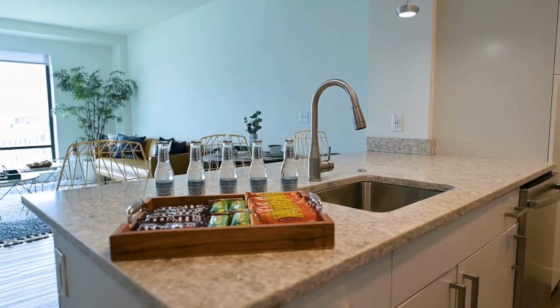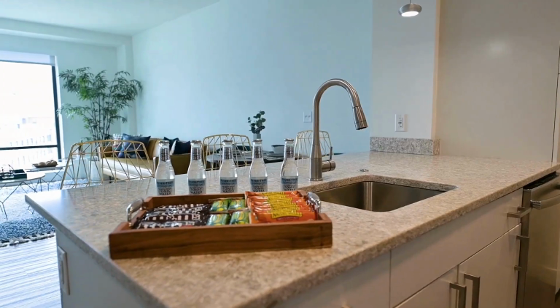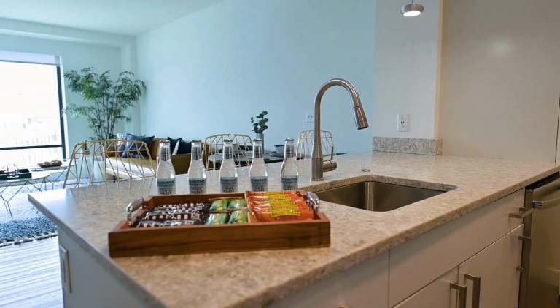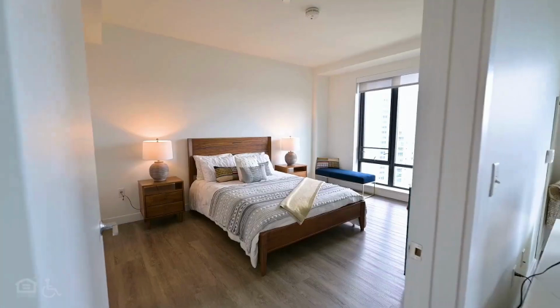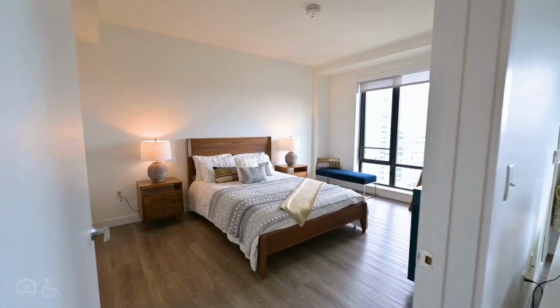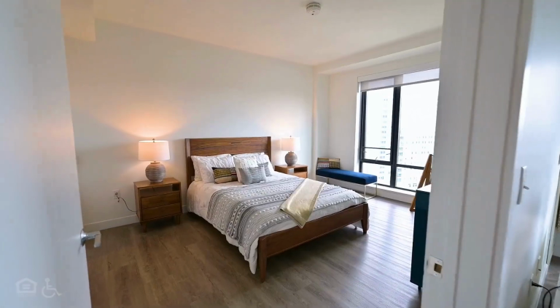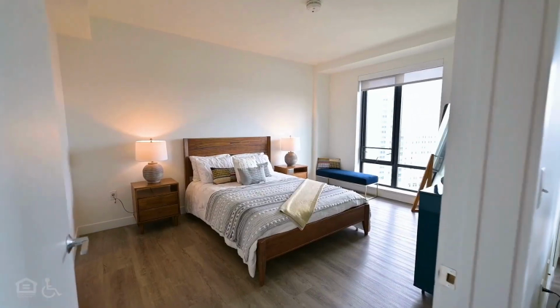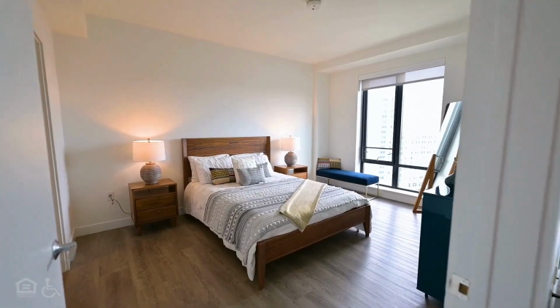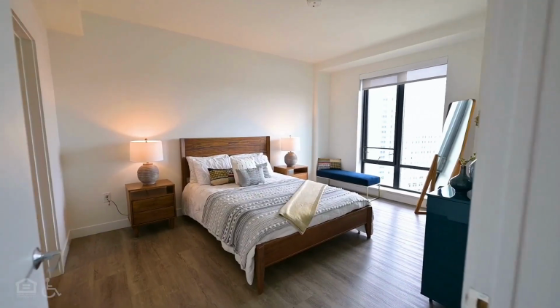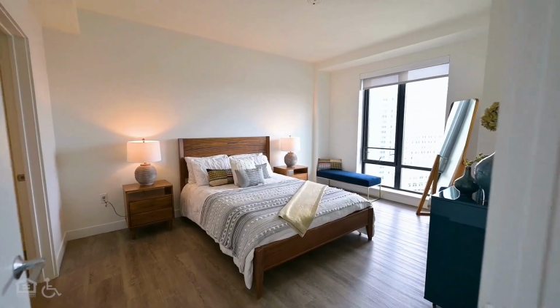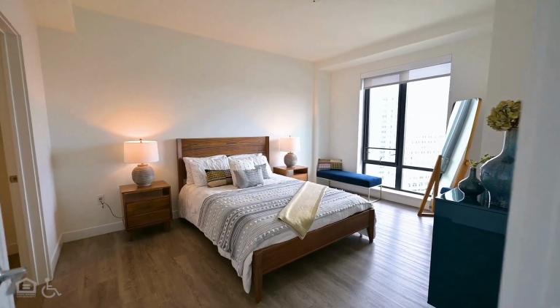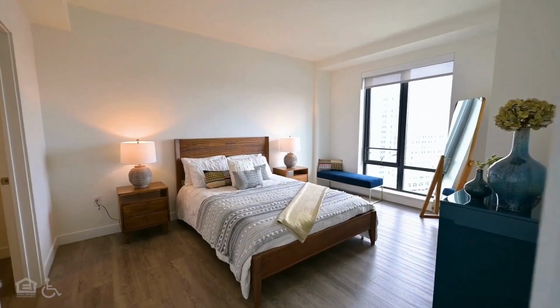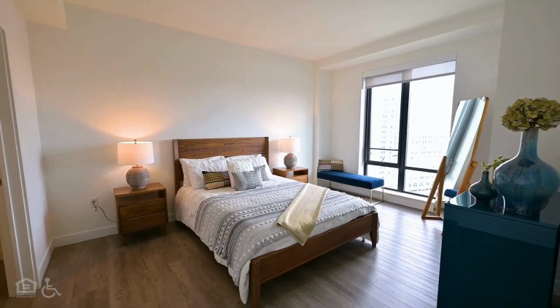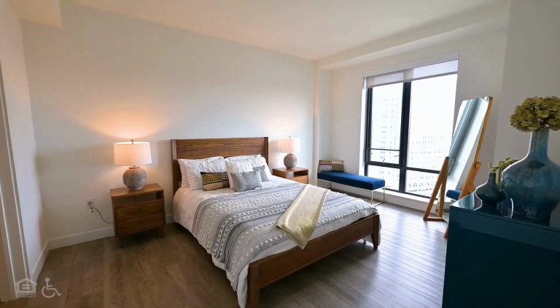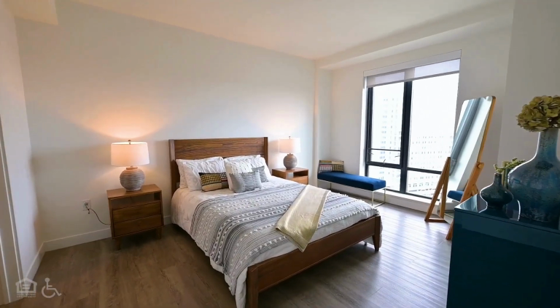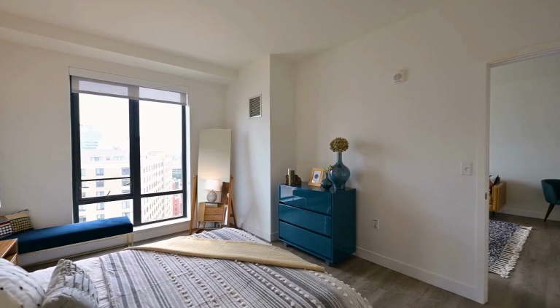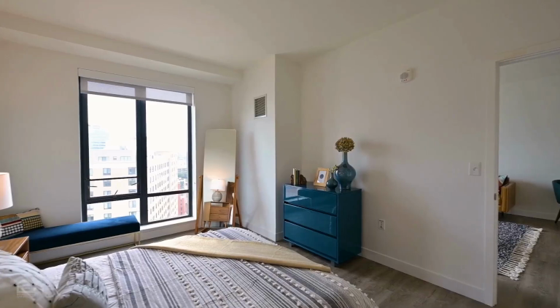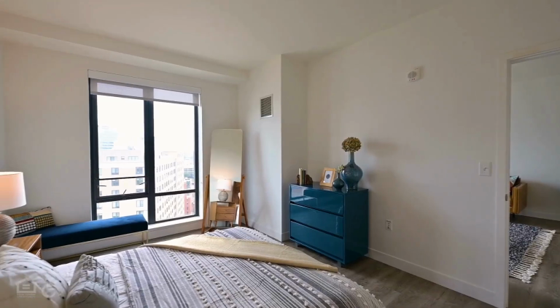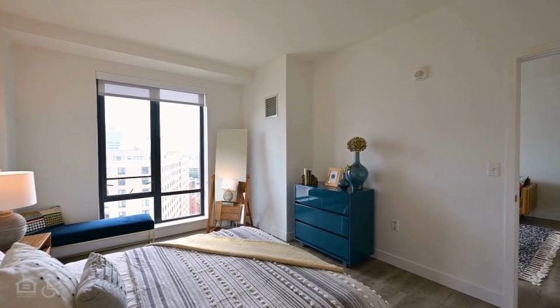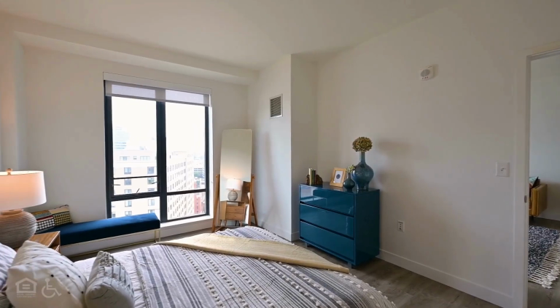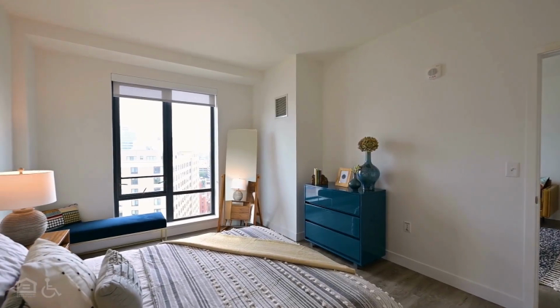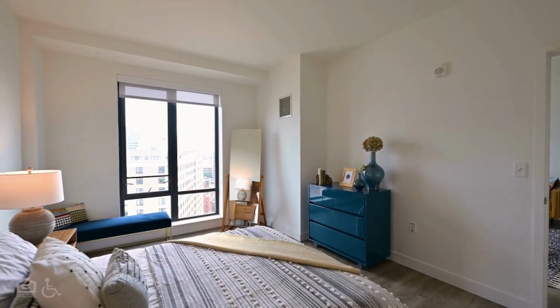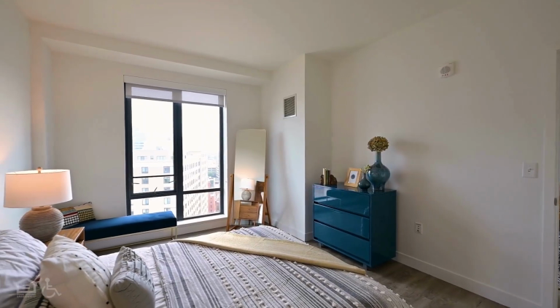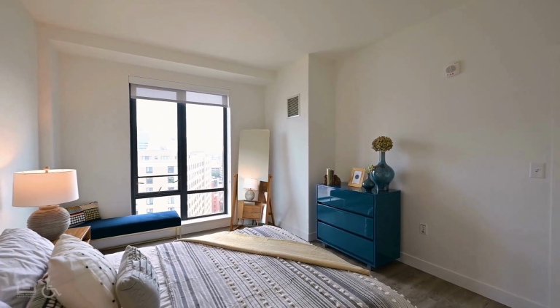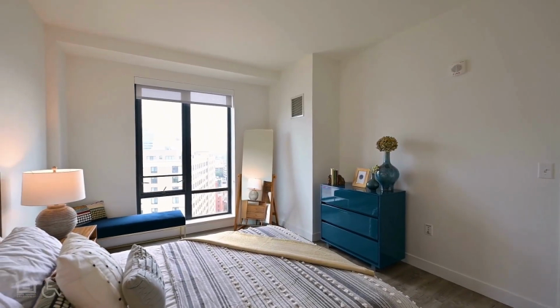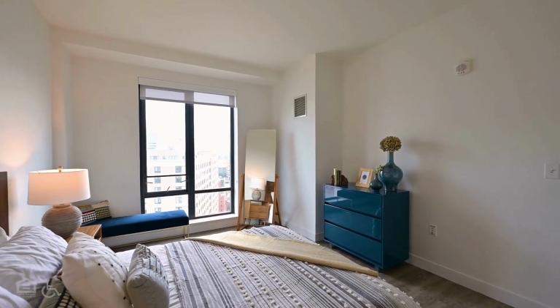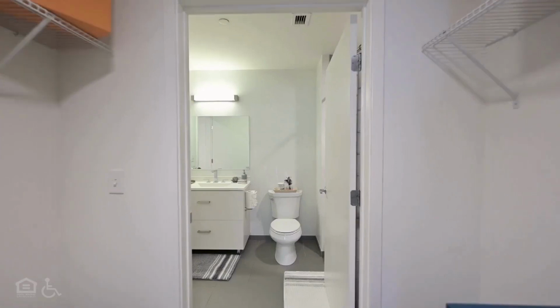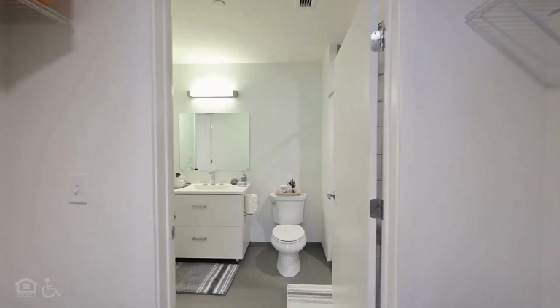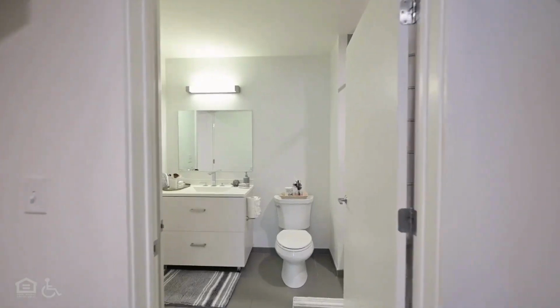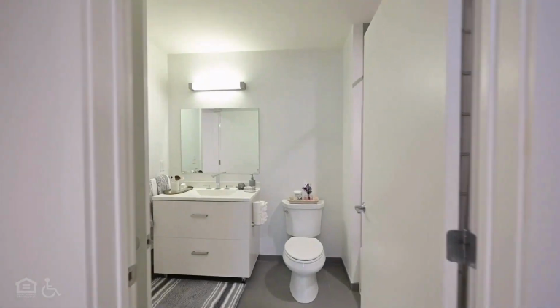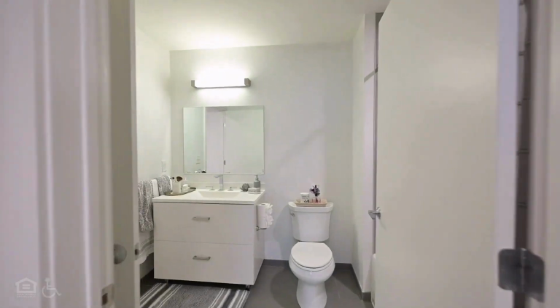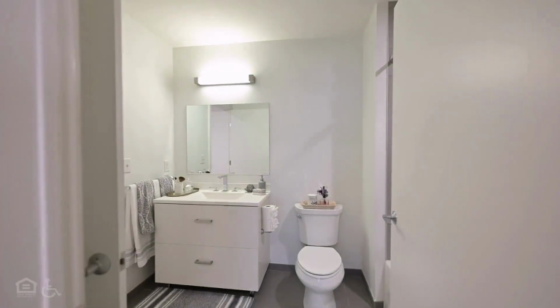A bedroom with a bed, side tables, a dresser, a full-length mirror, and a window overlooking the city.